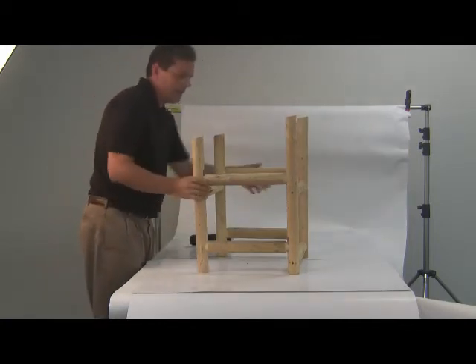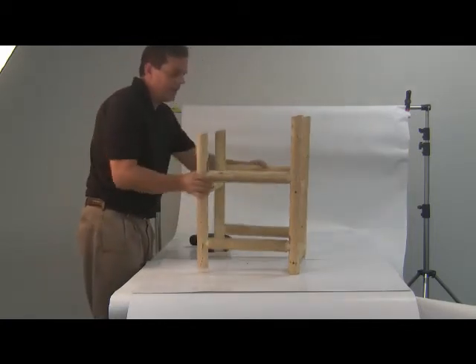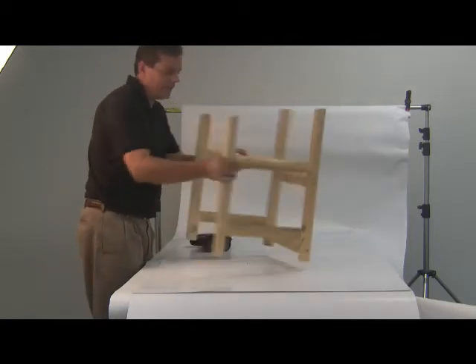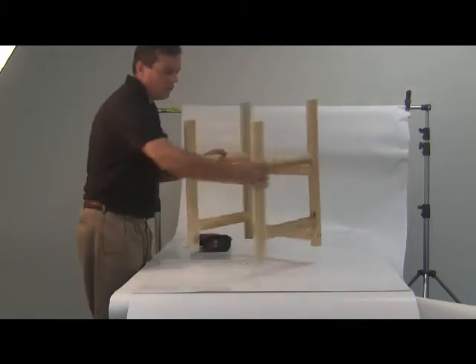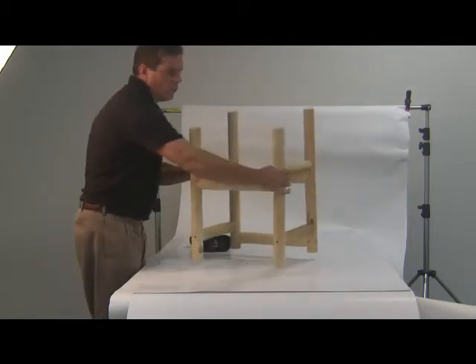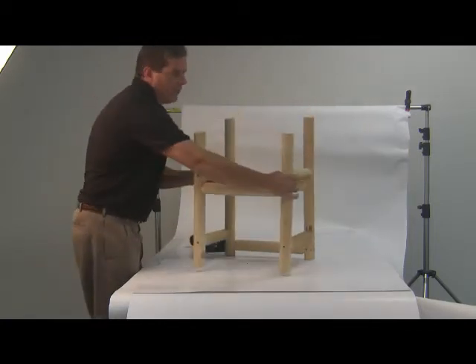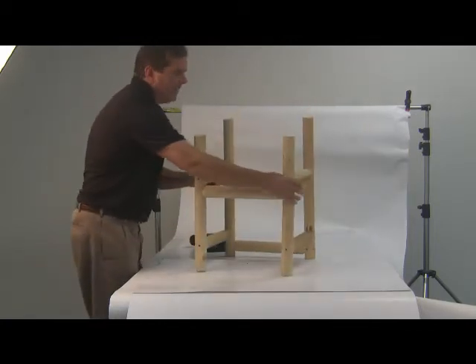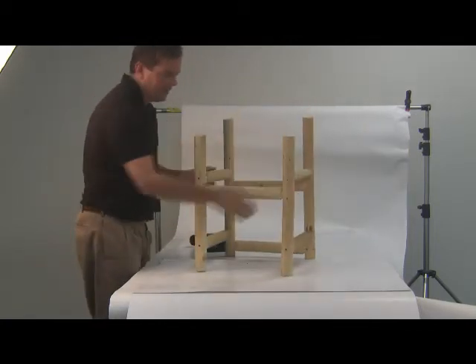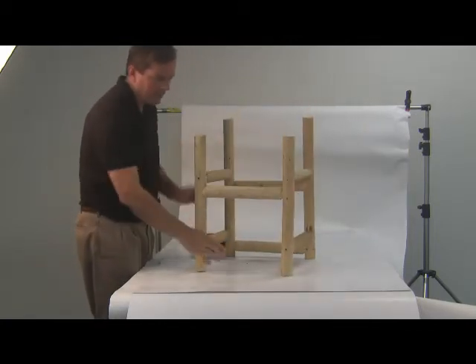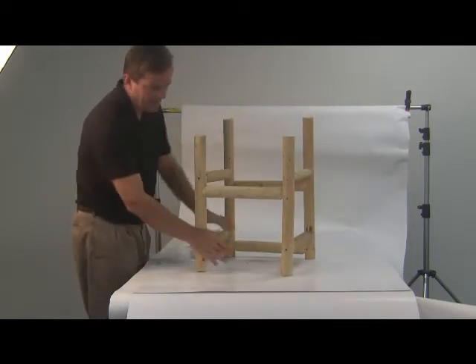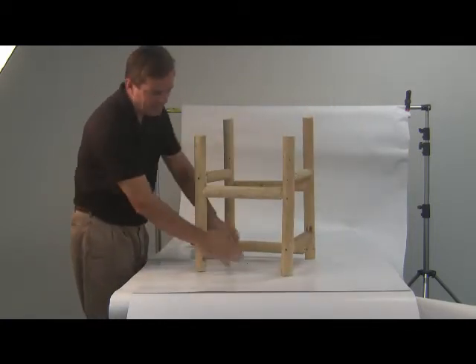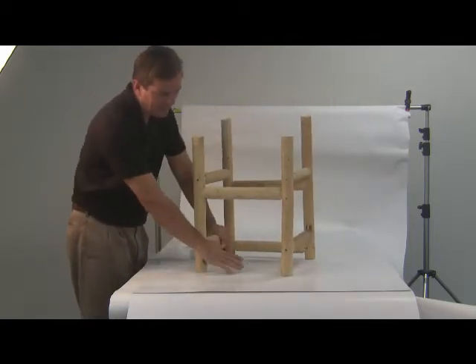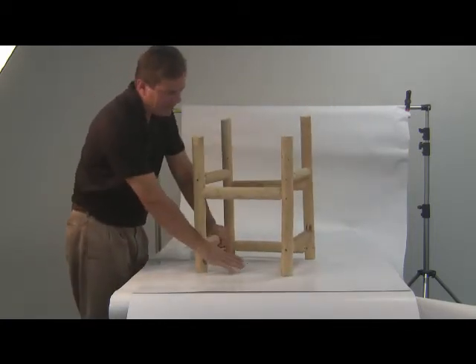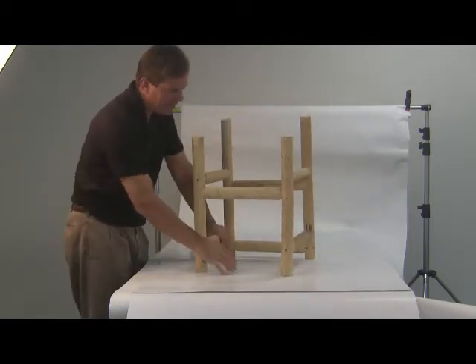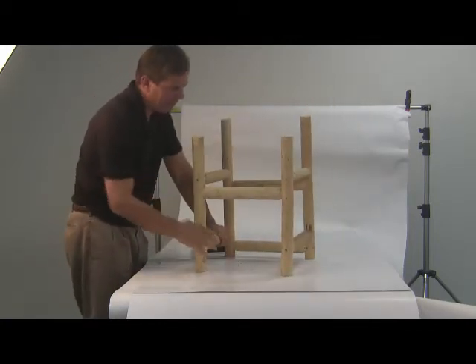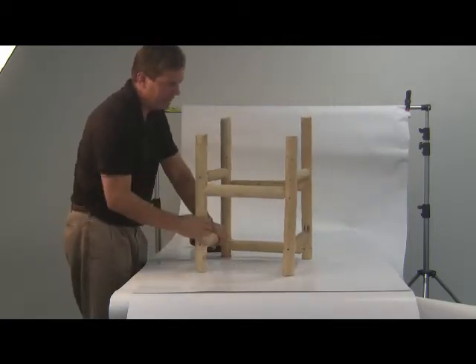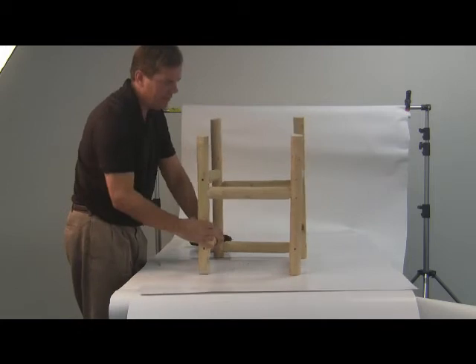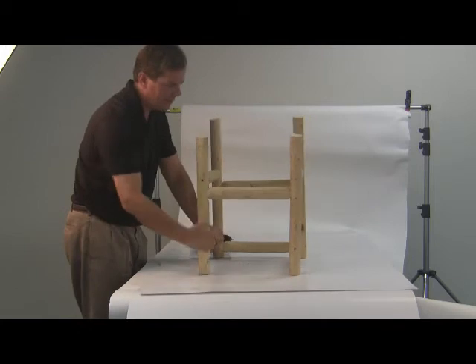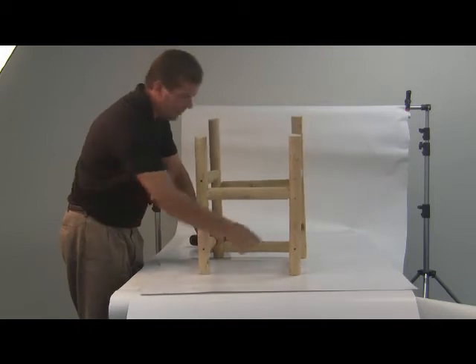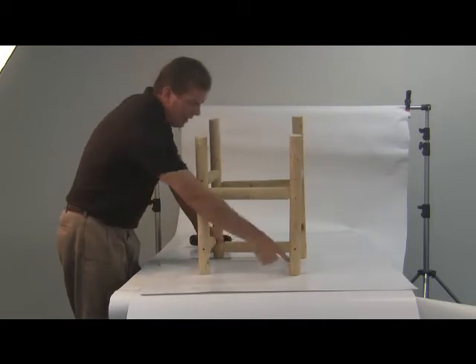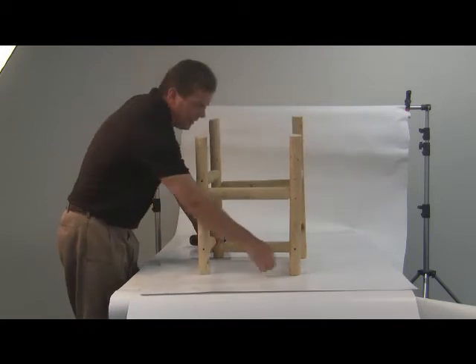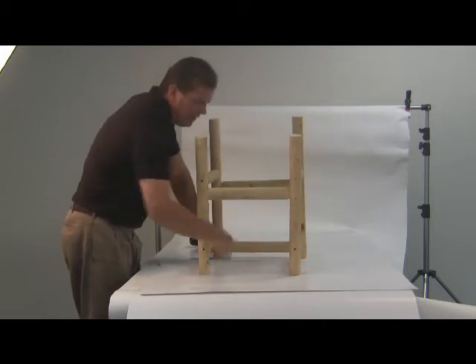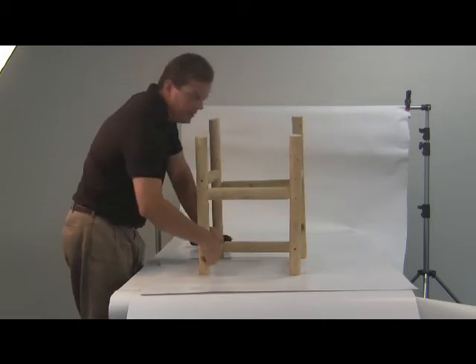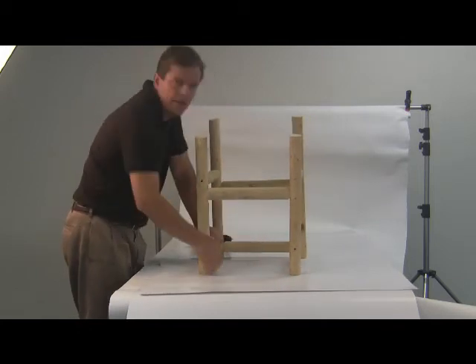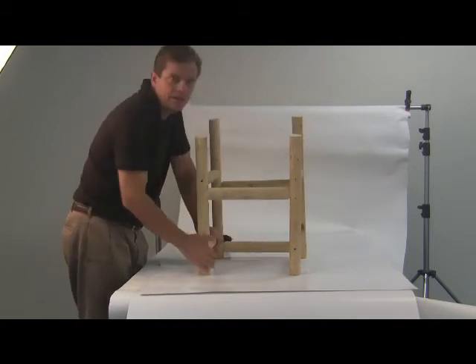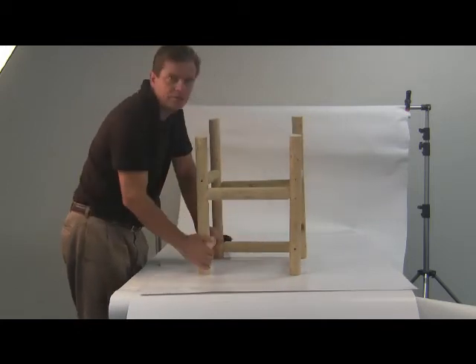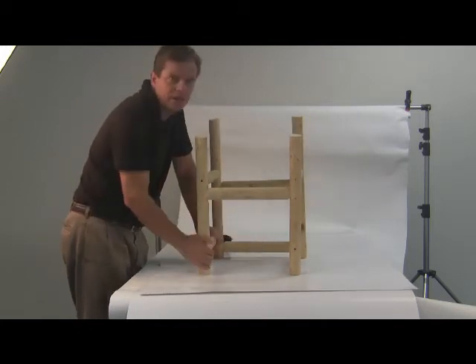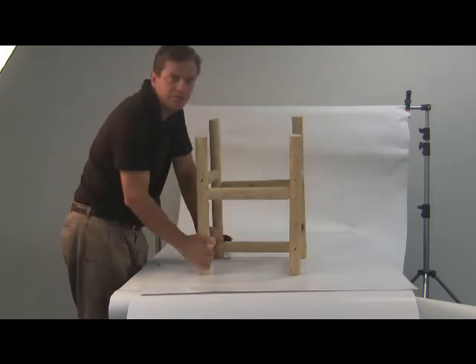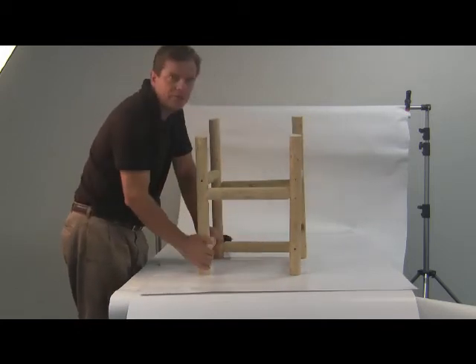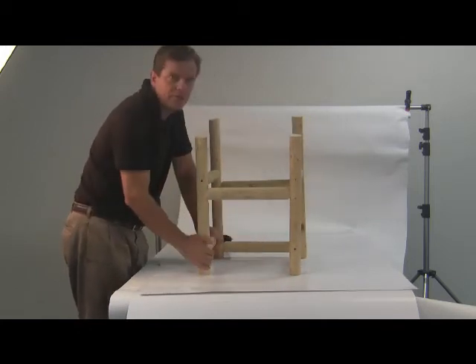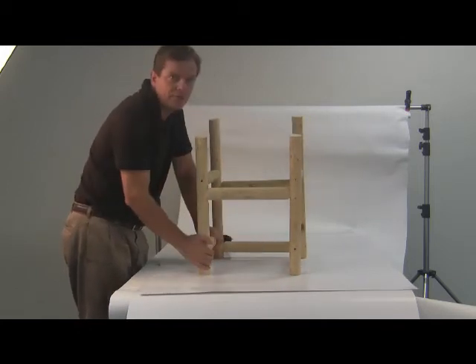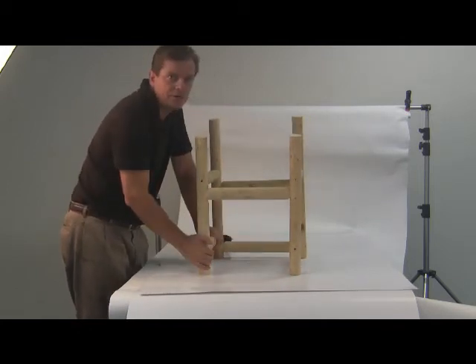There's one piece here that I'm missing right here. I just don't have it for this demonstration.